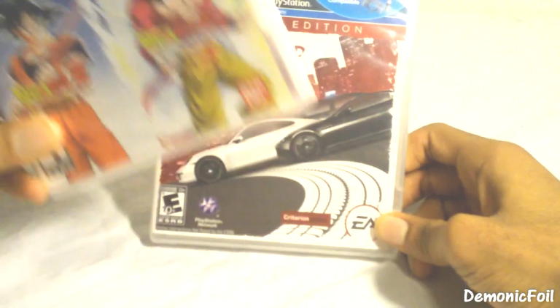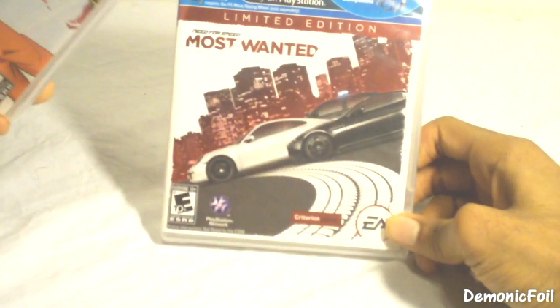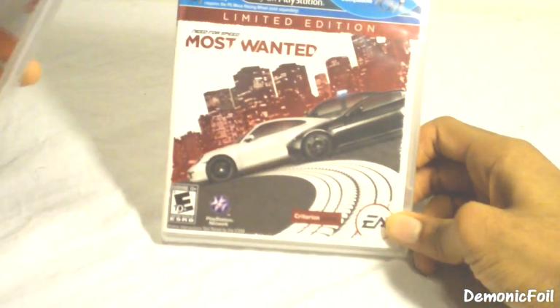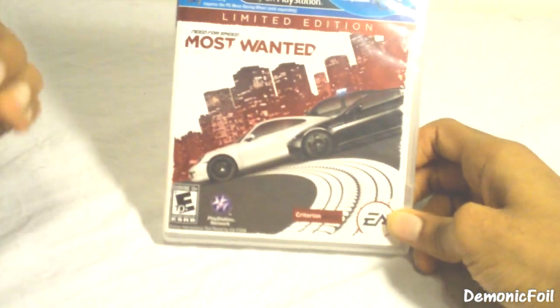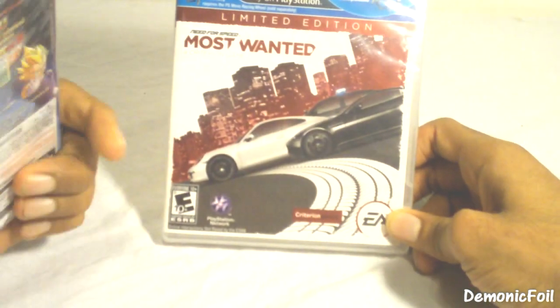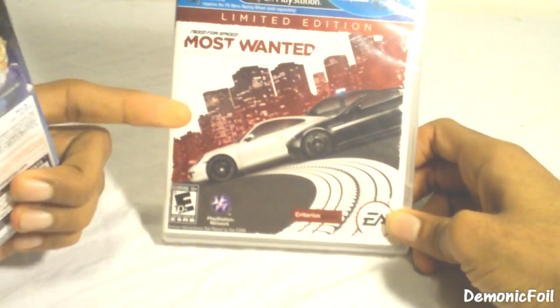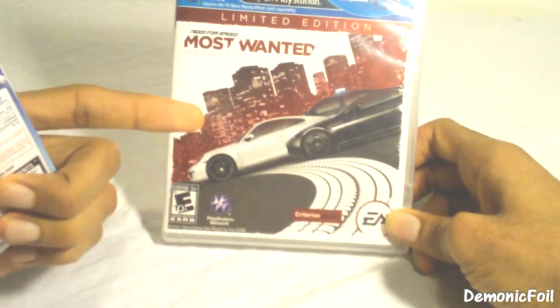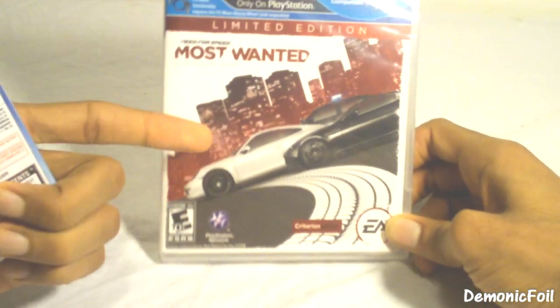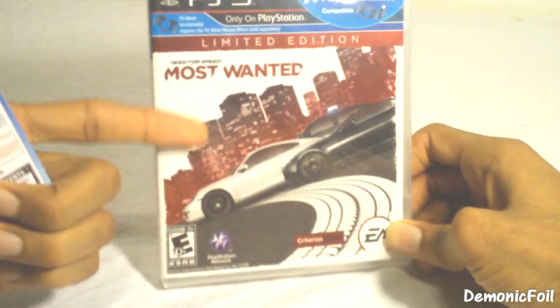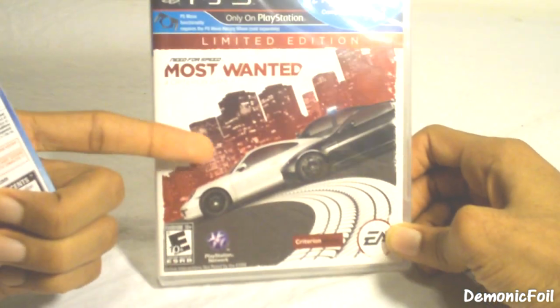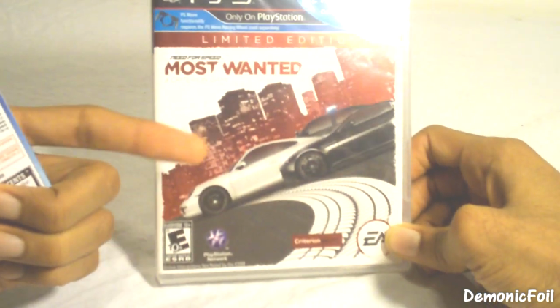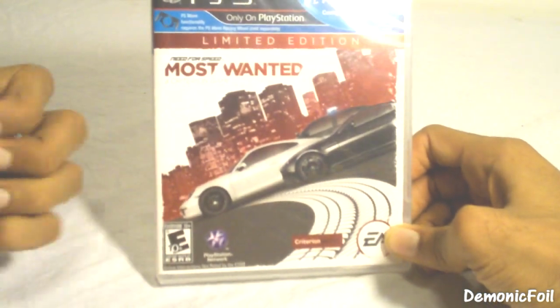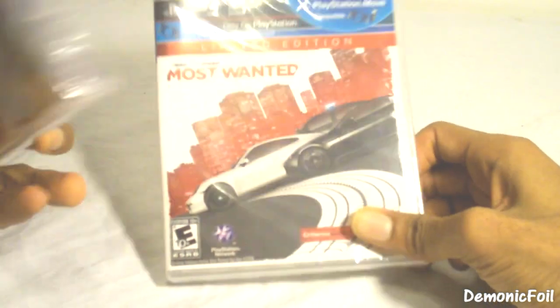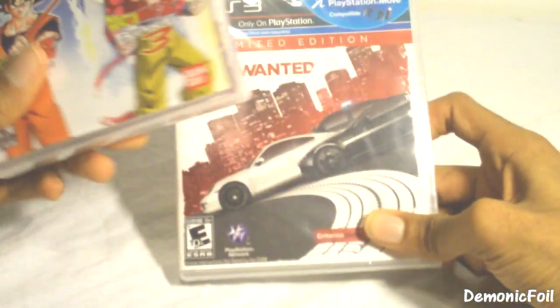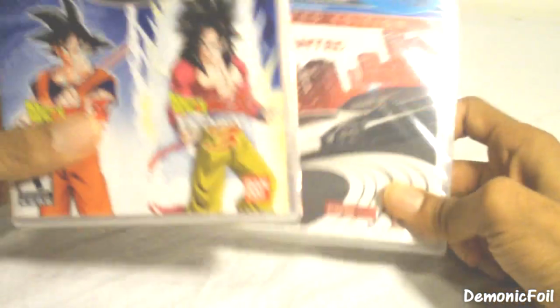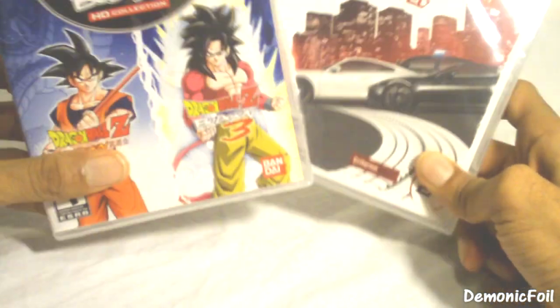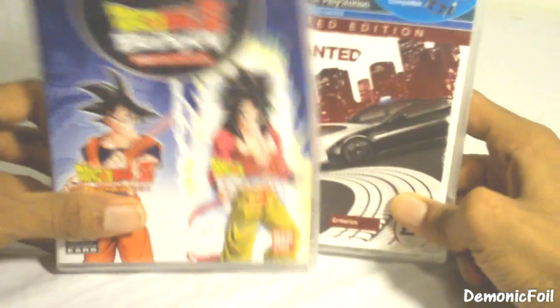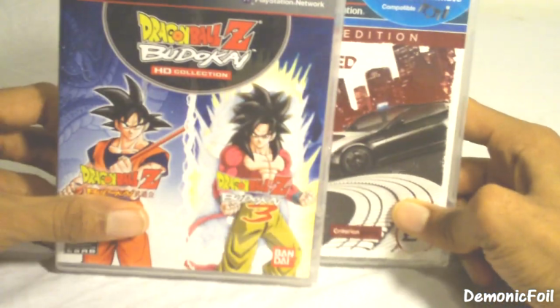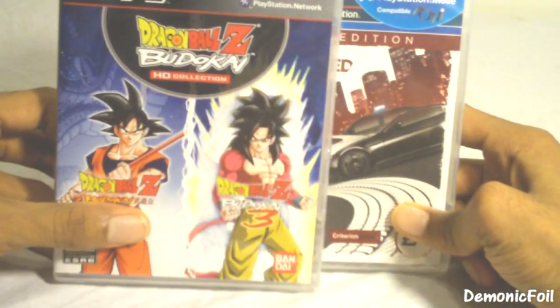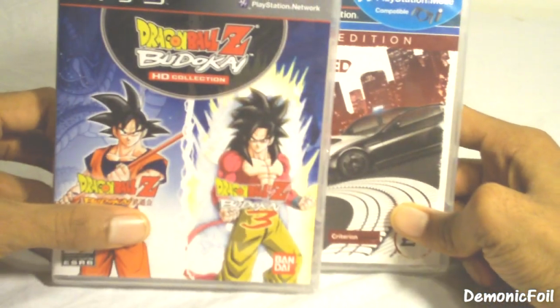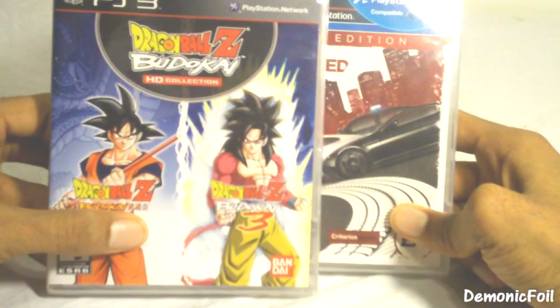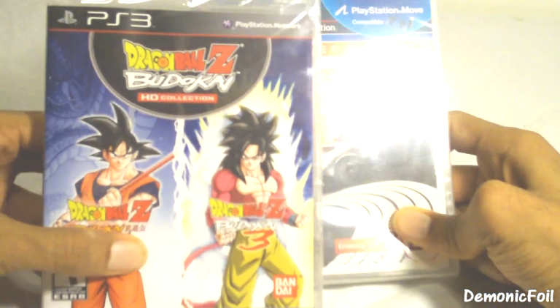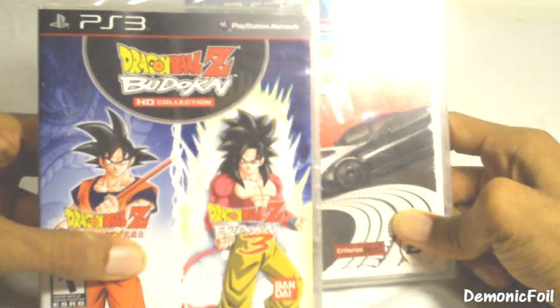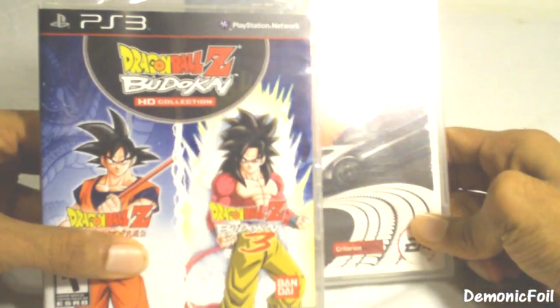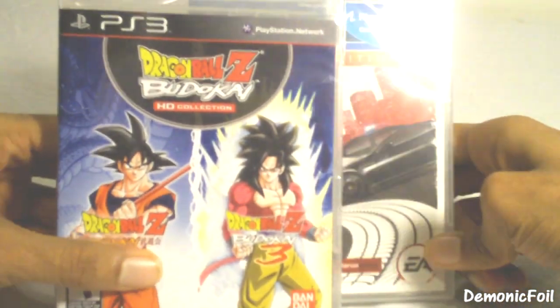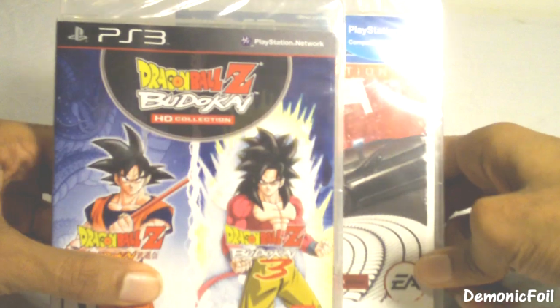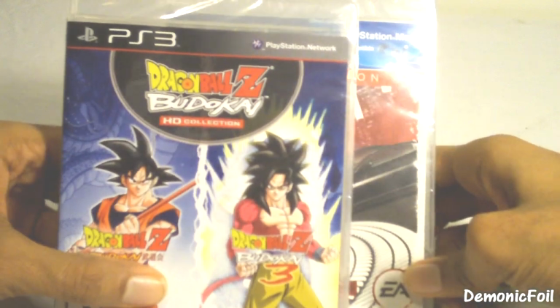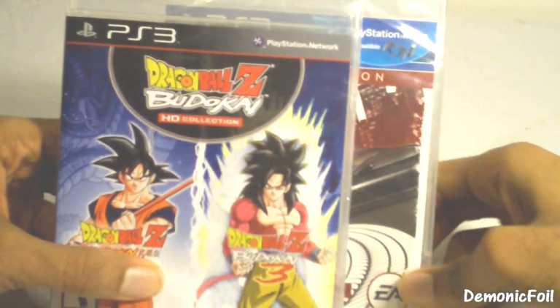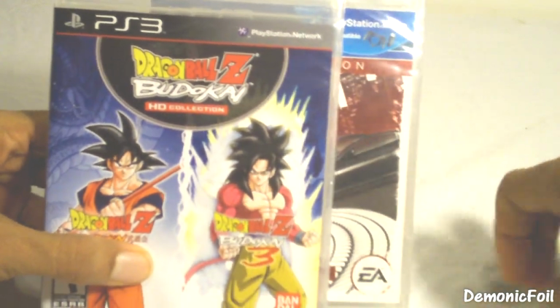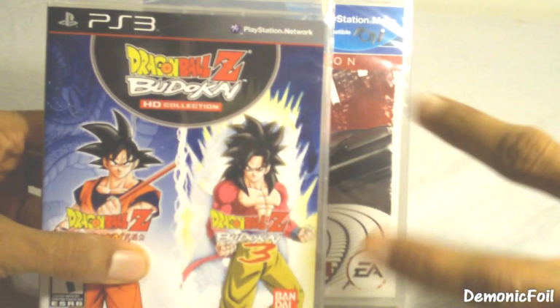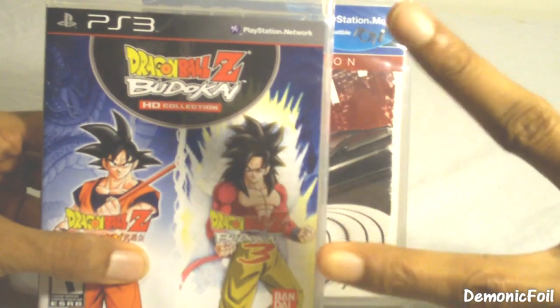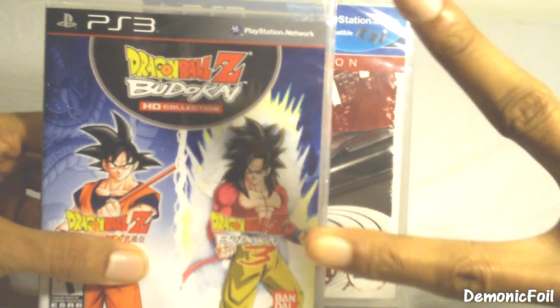I will not be doing an unboxing for this. I'm DemonicFoil, and until next time, peace!